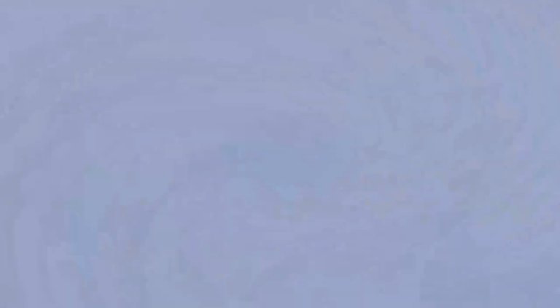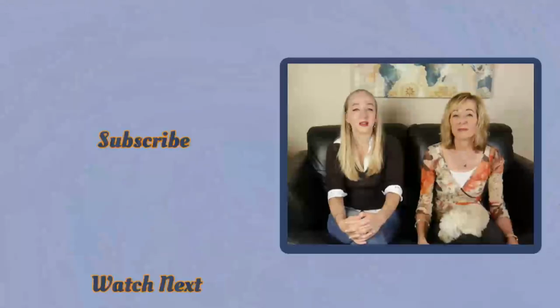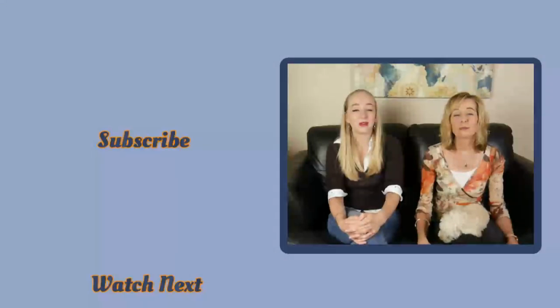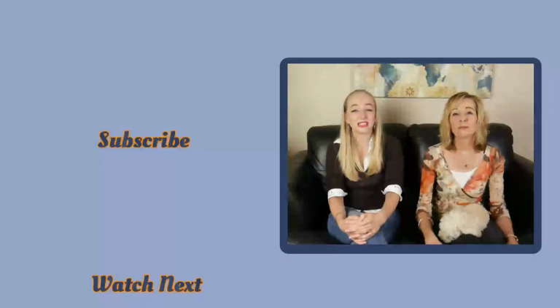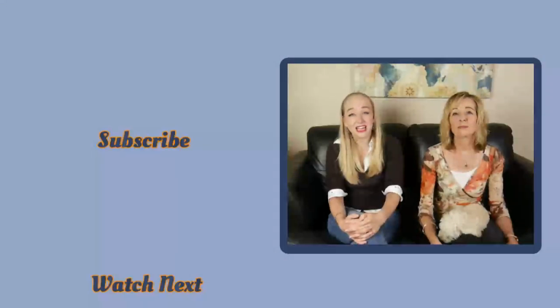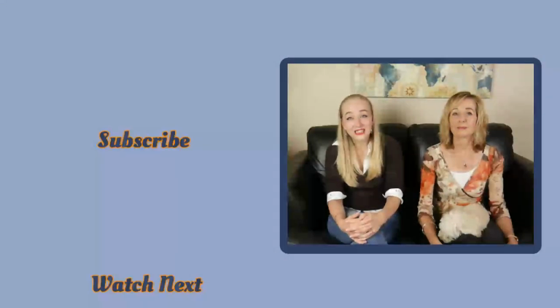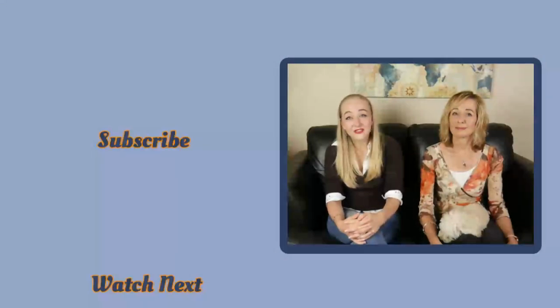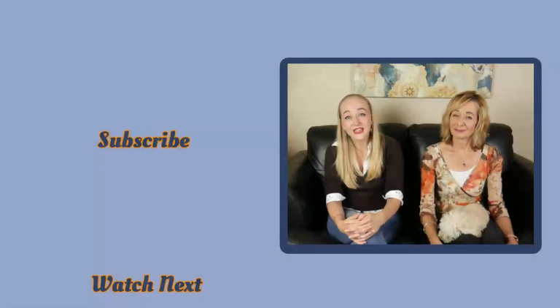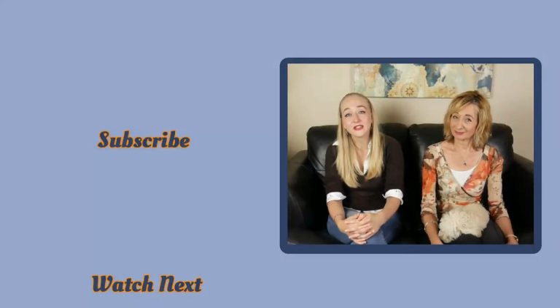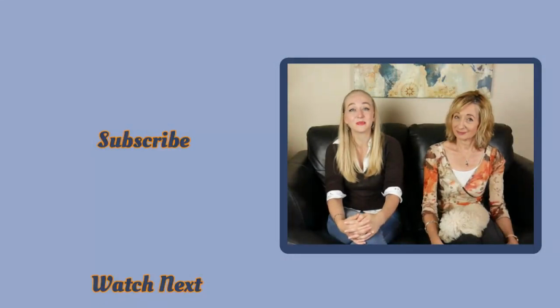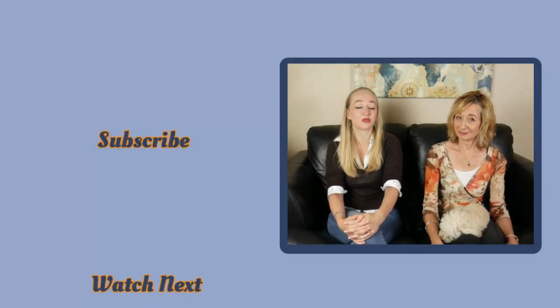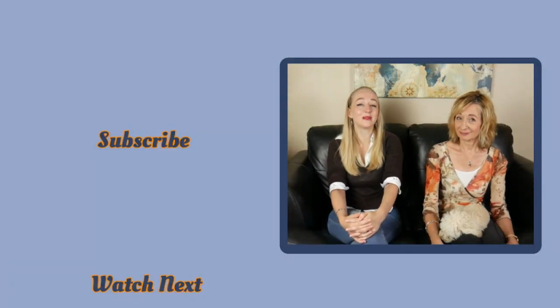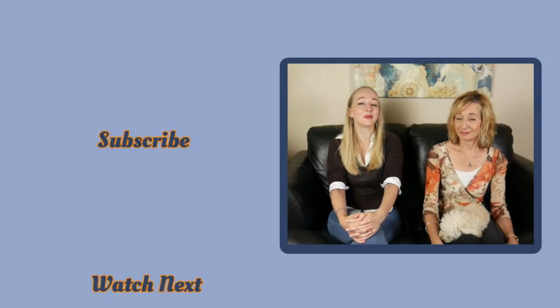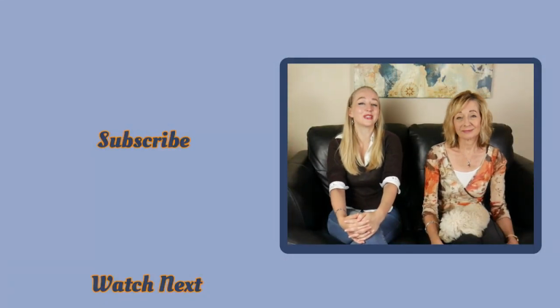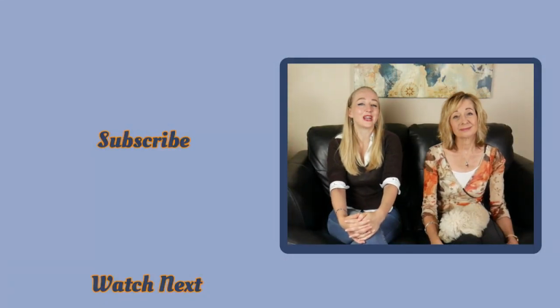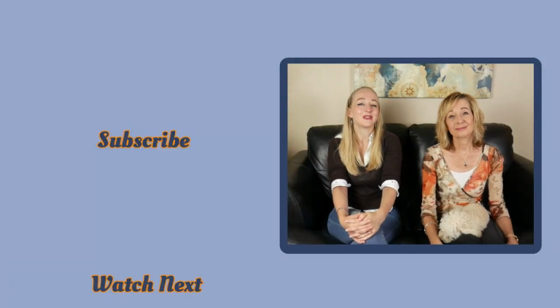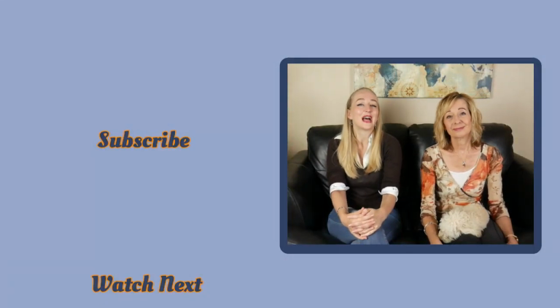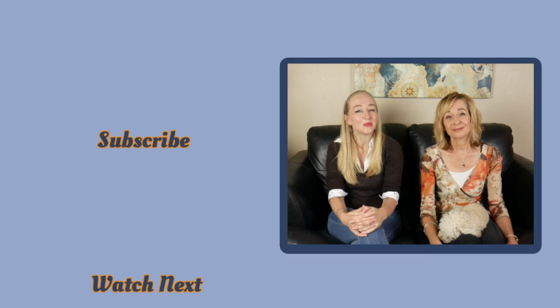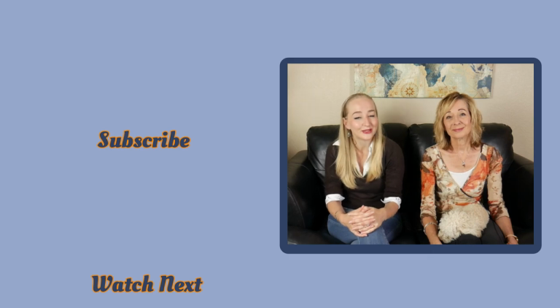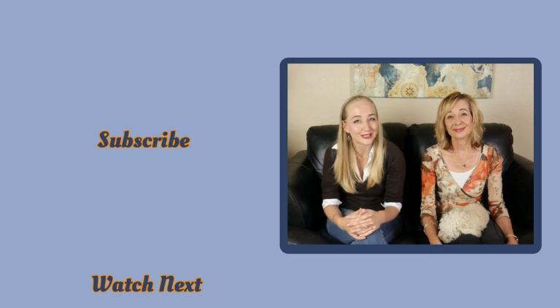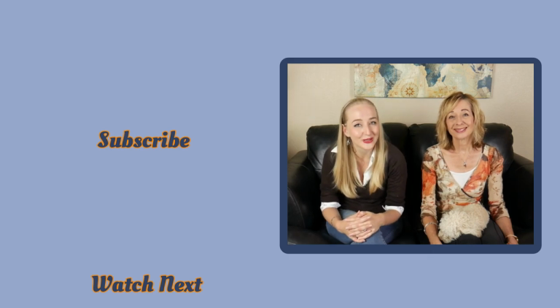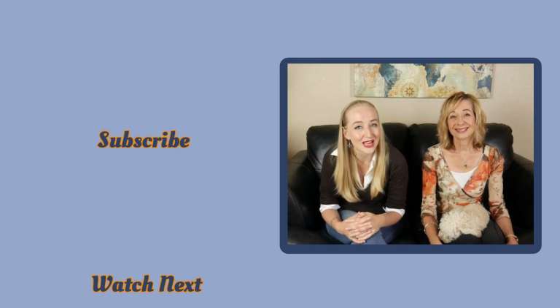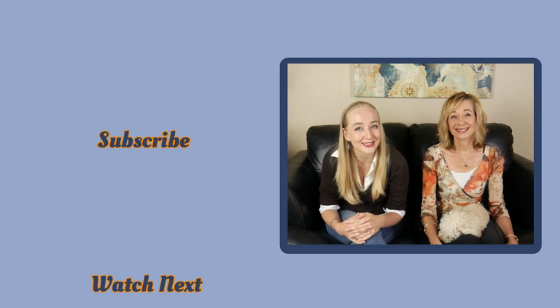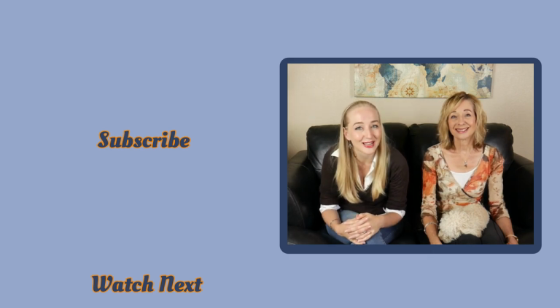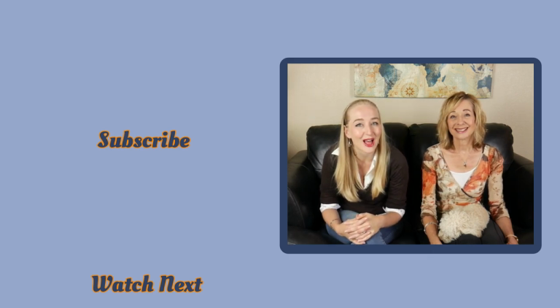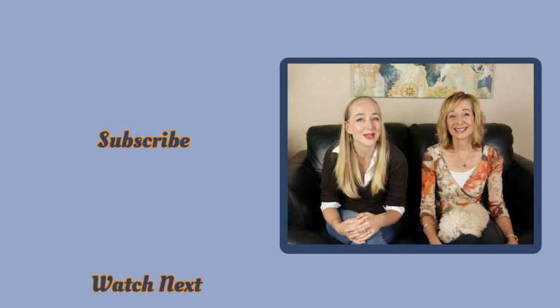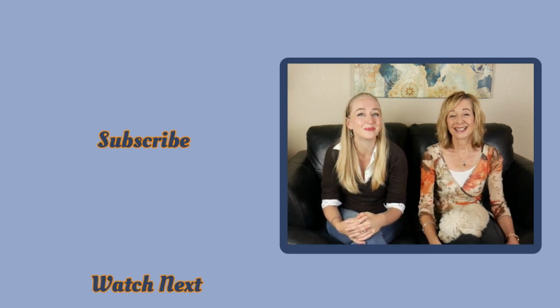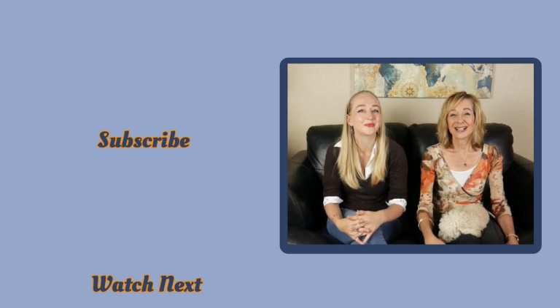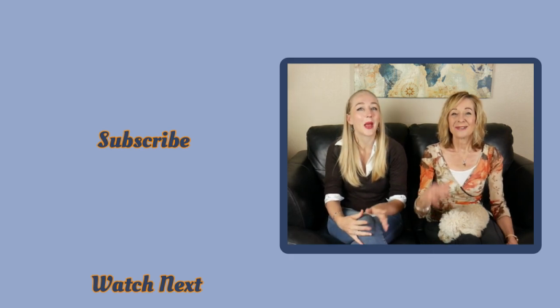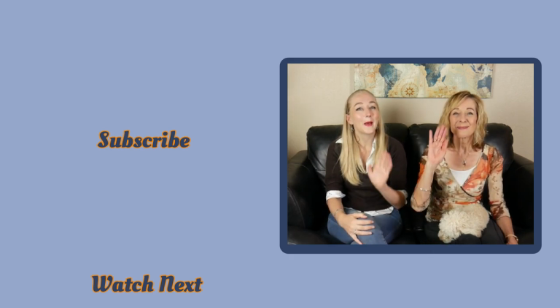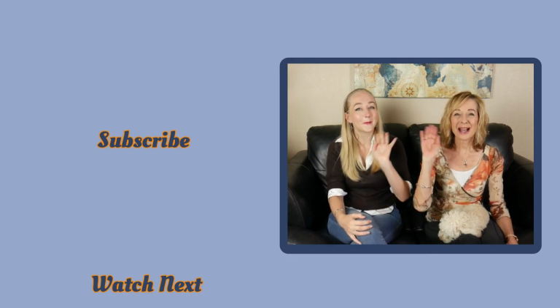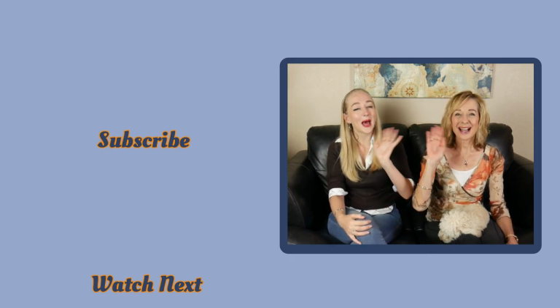Please like this video, subscribe to our channel and we'll see you next time. Bye!